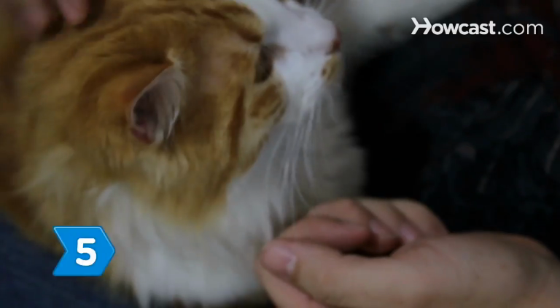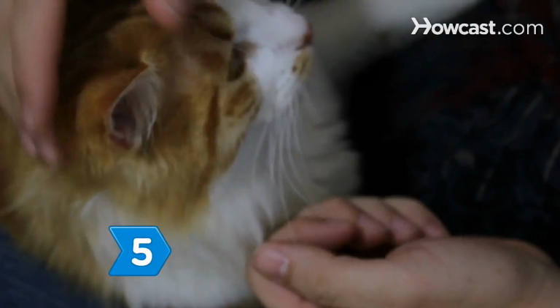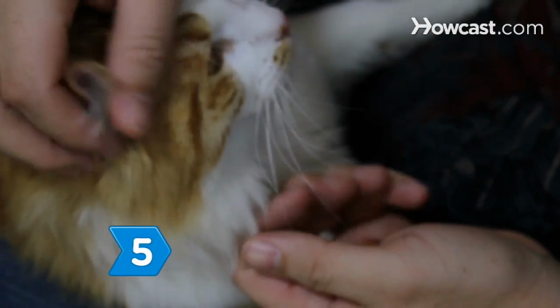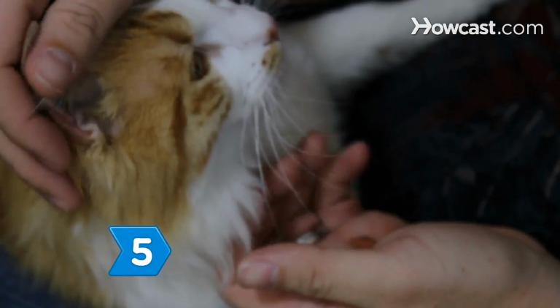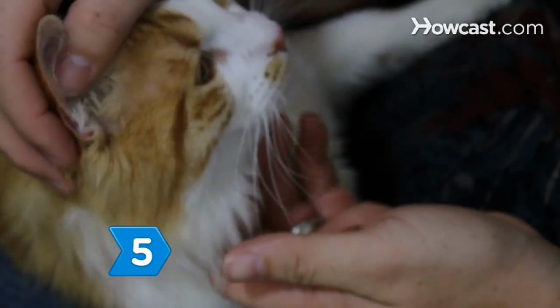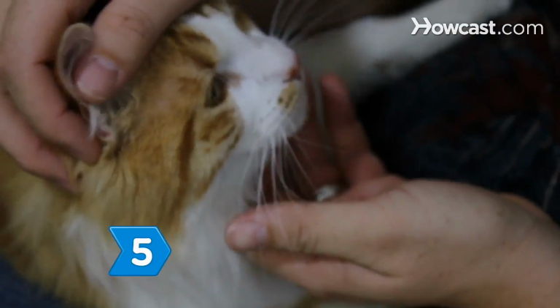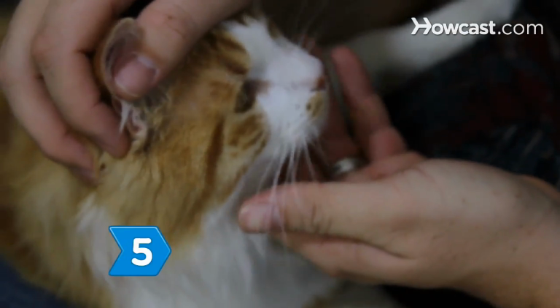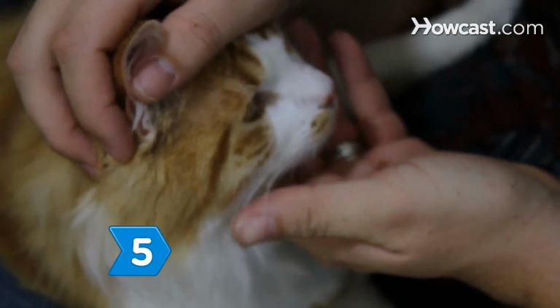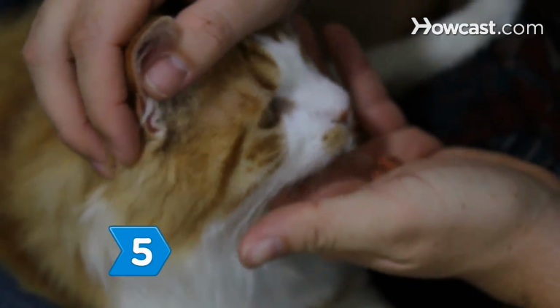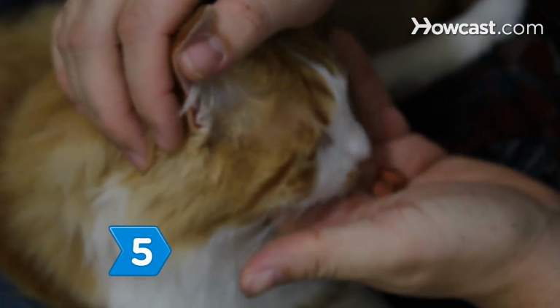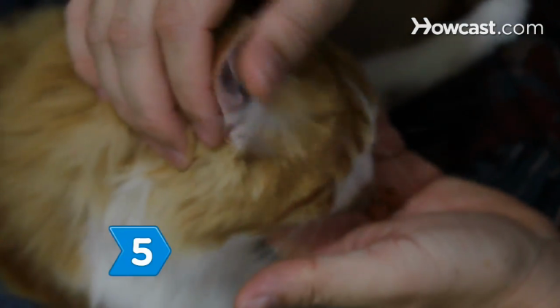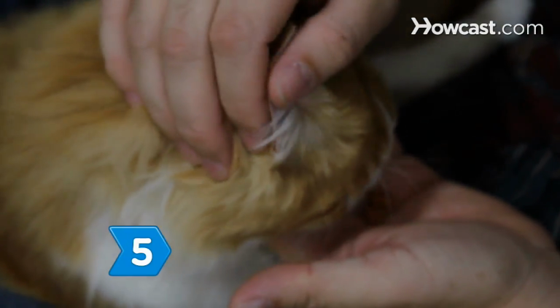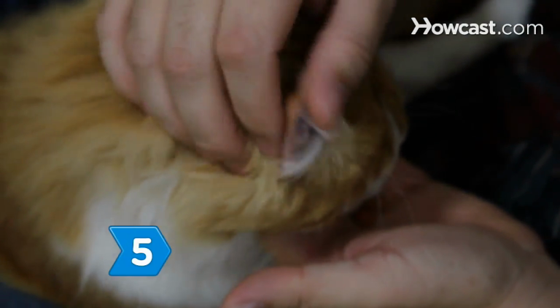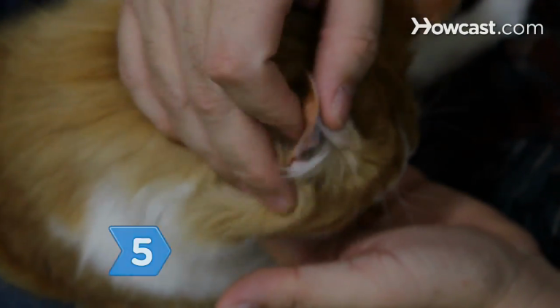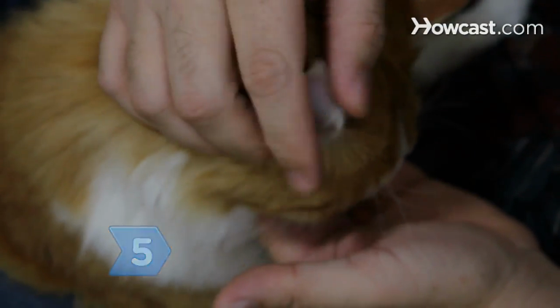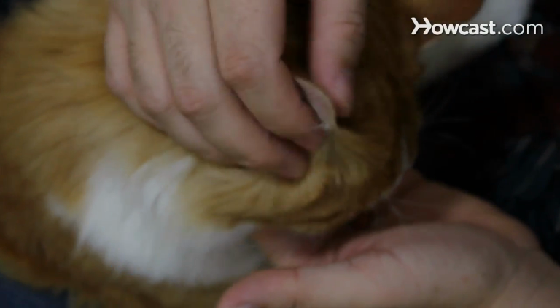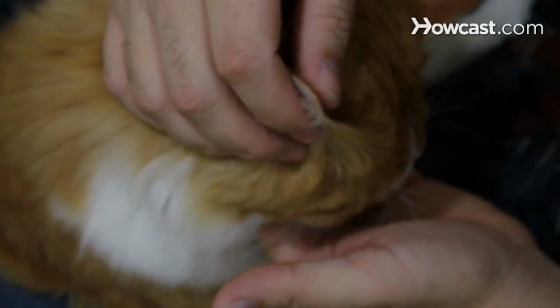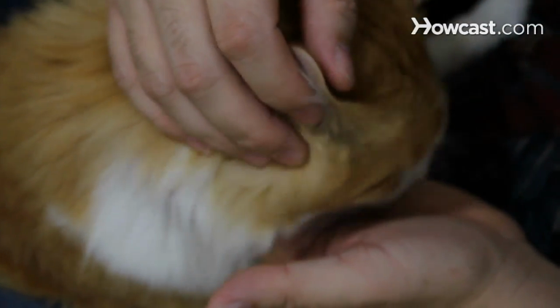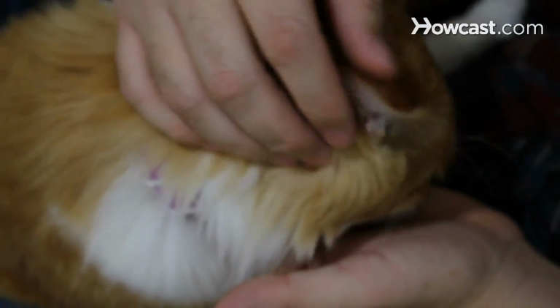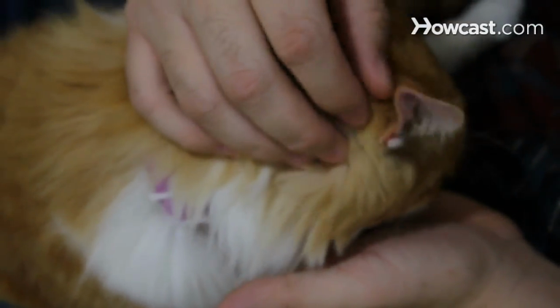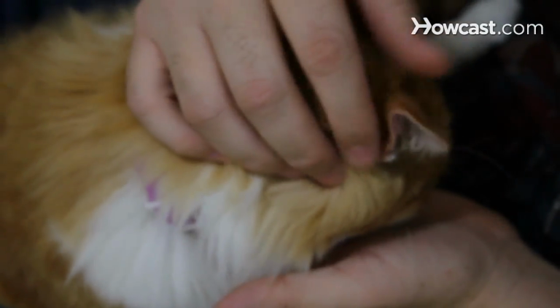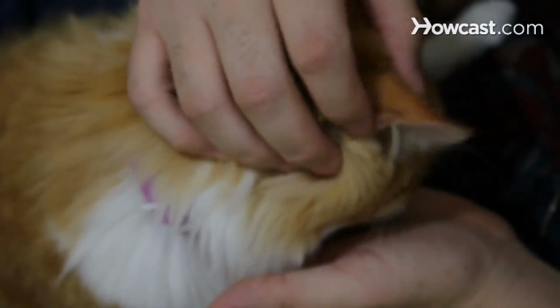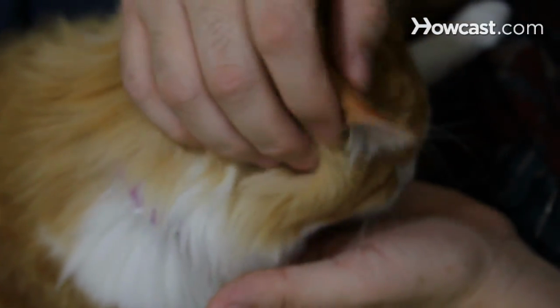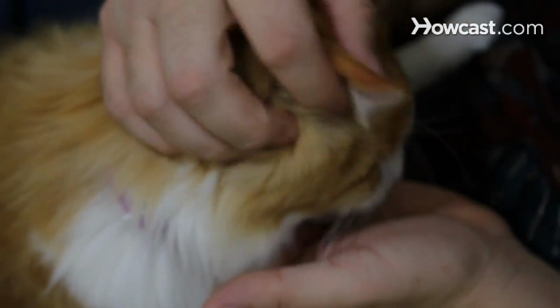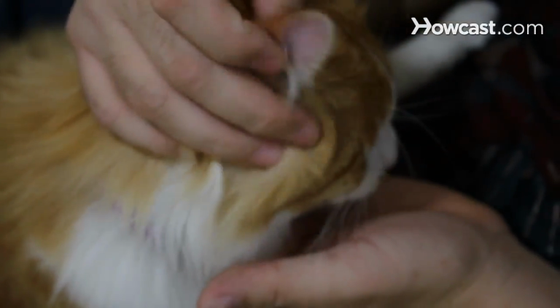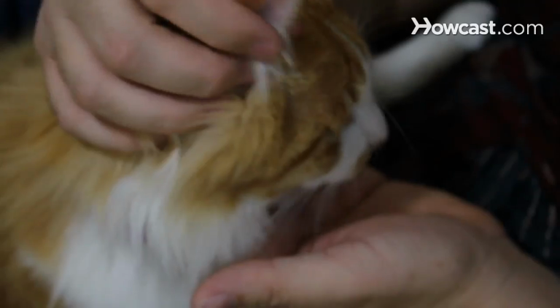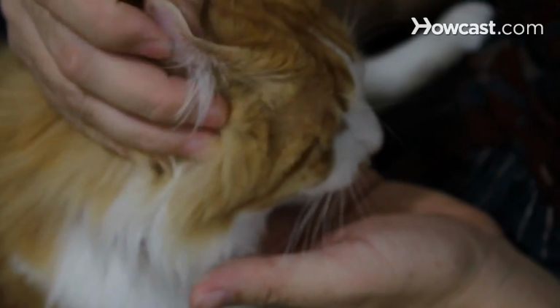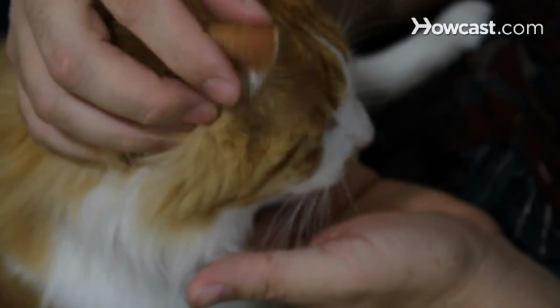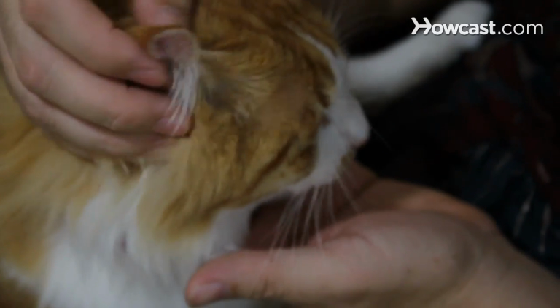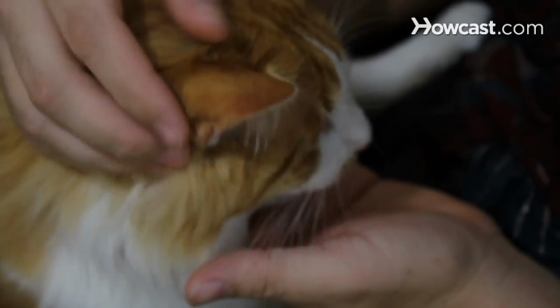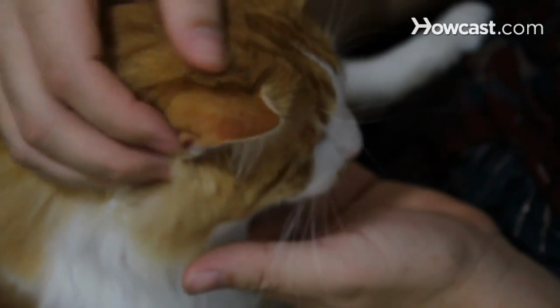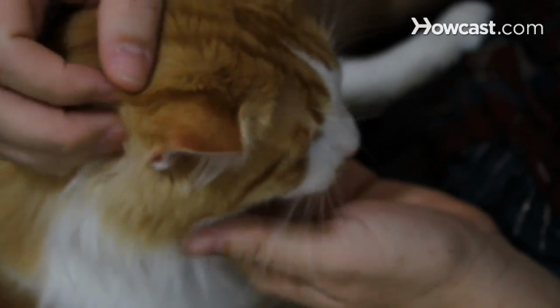Step 5. Touch one of the sensitive areas on the cat's body for a second, then give the cat a treat.